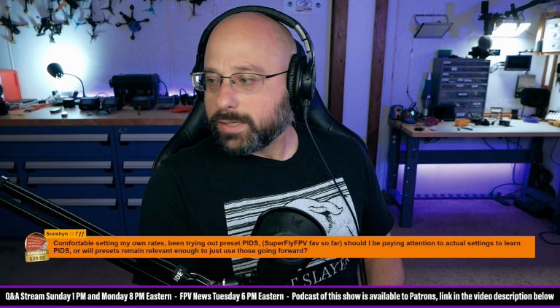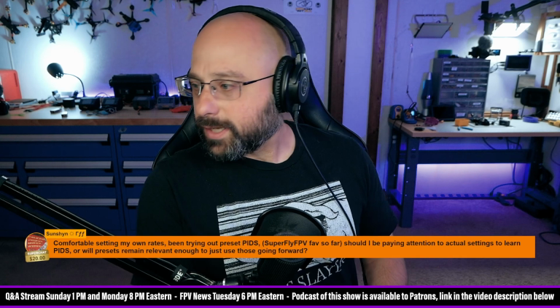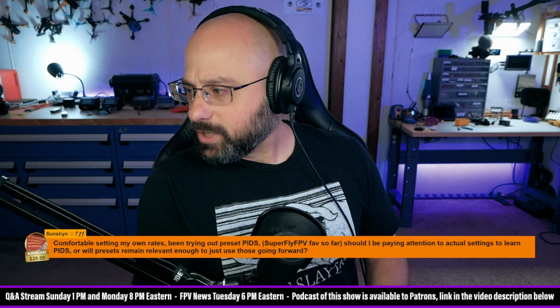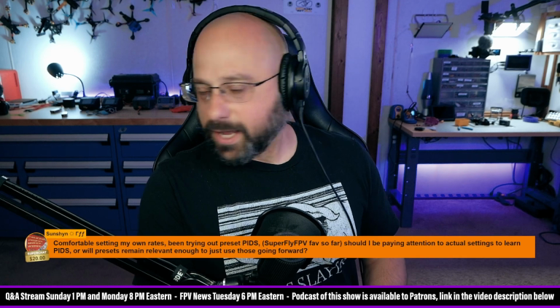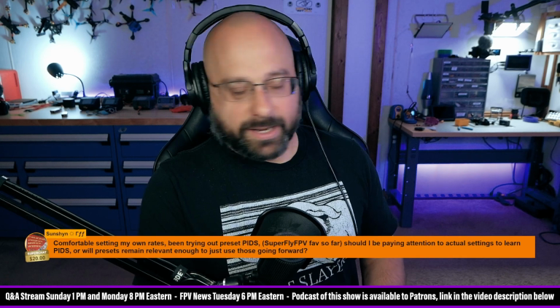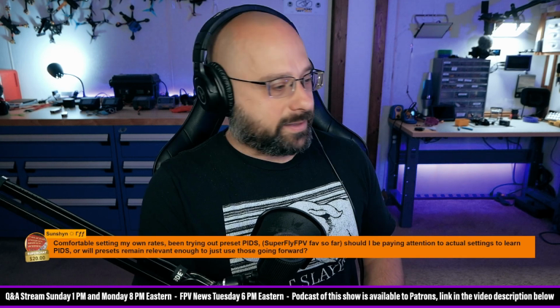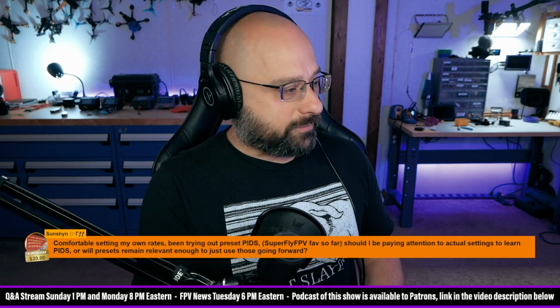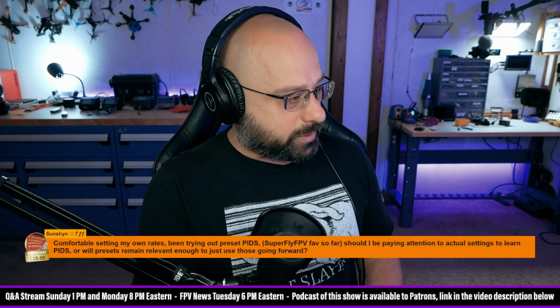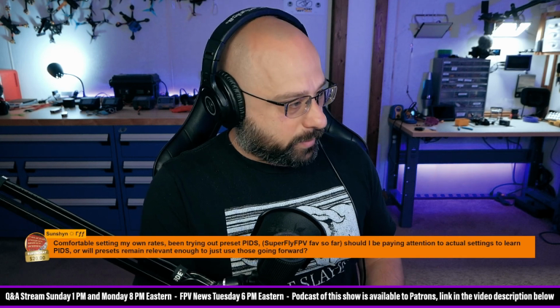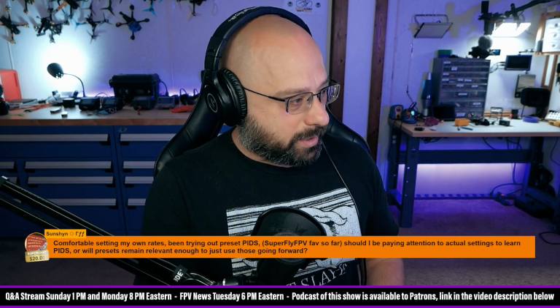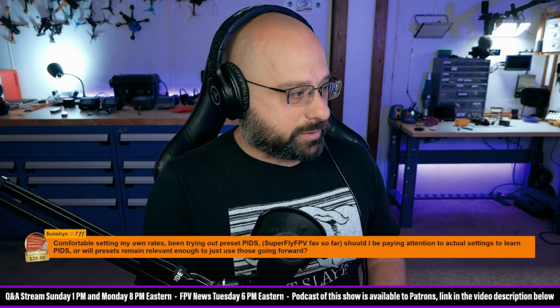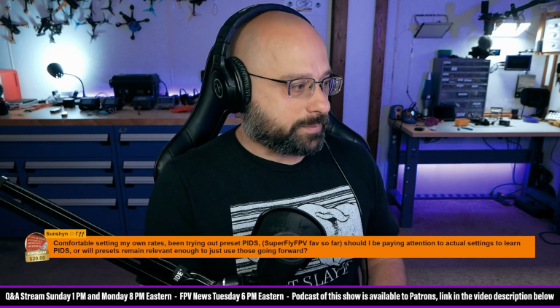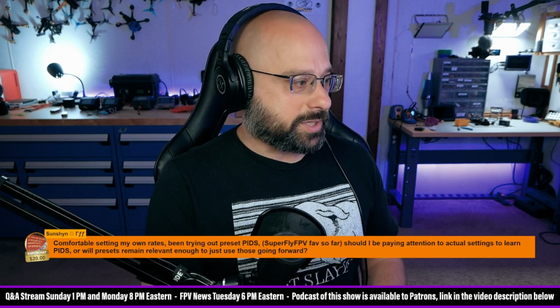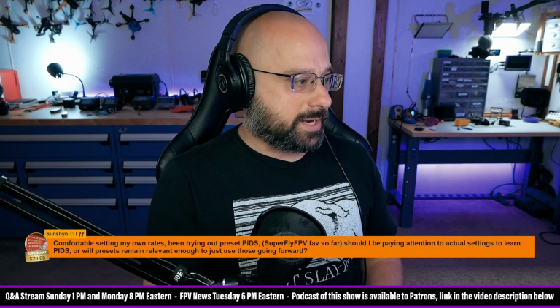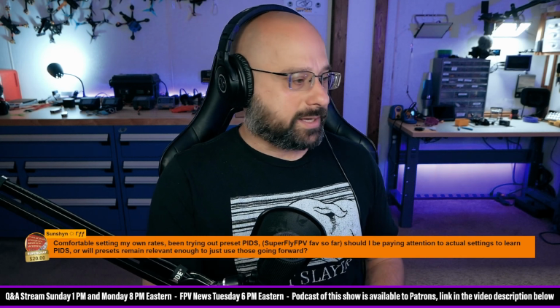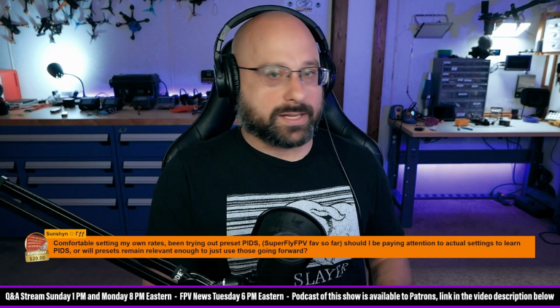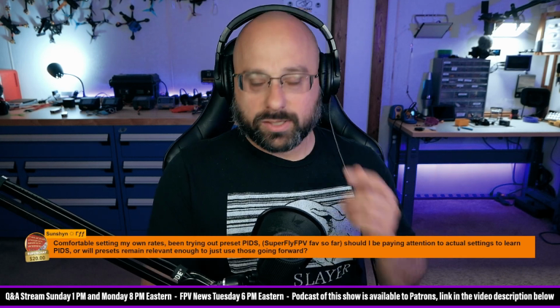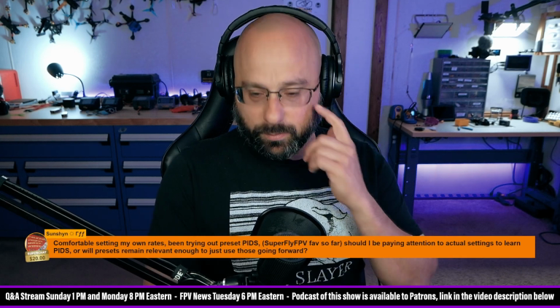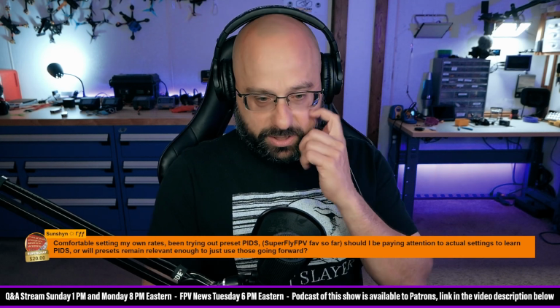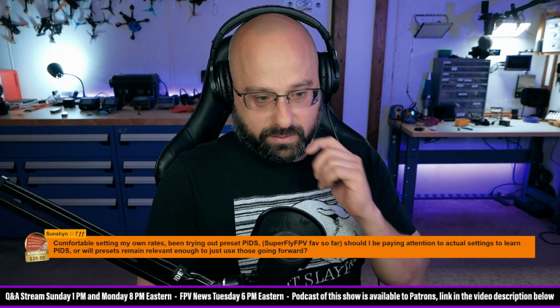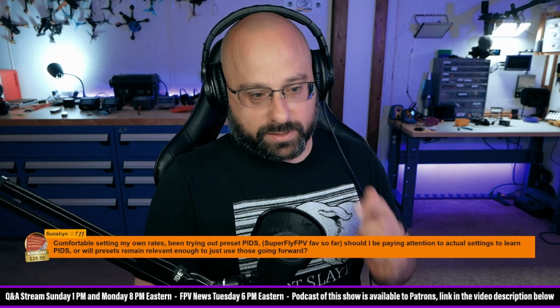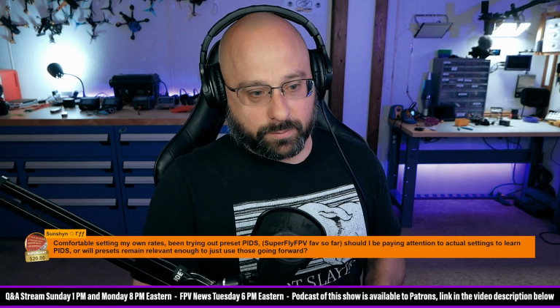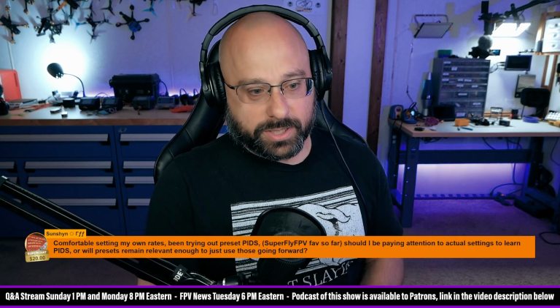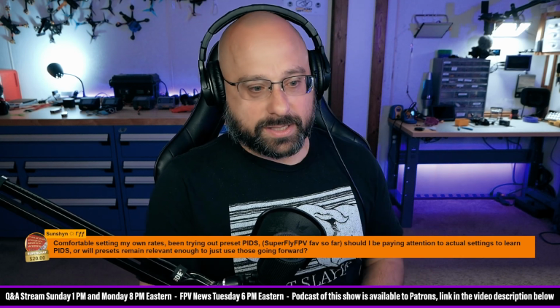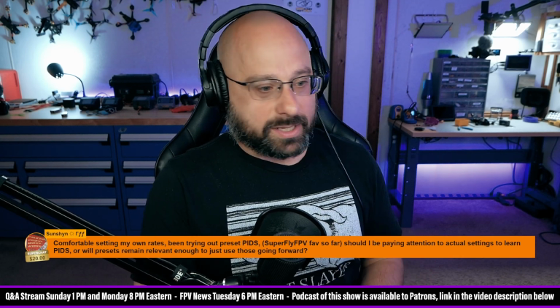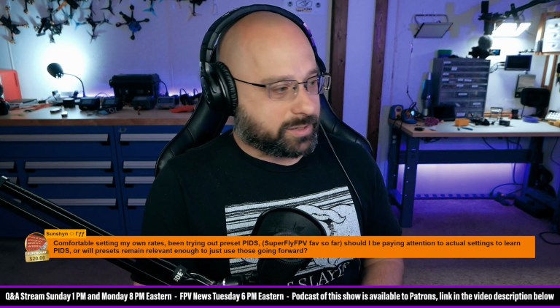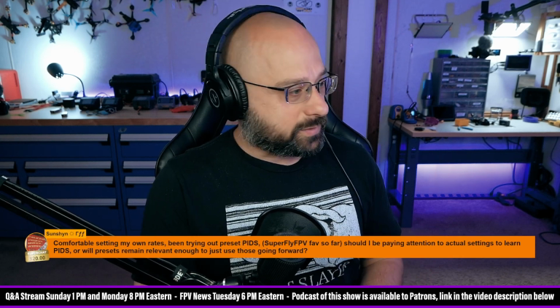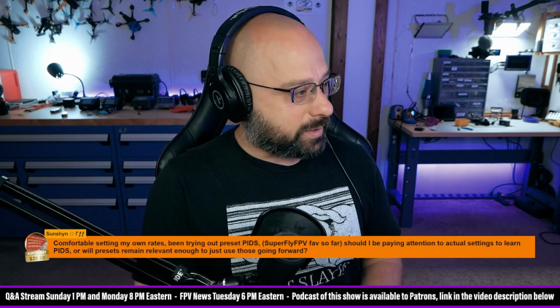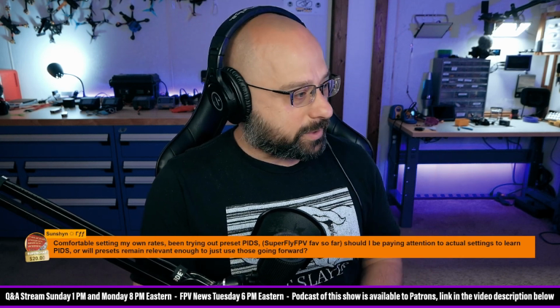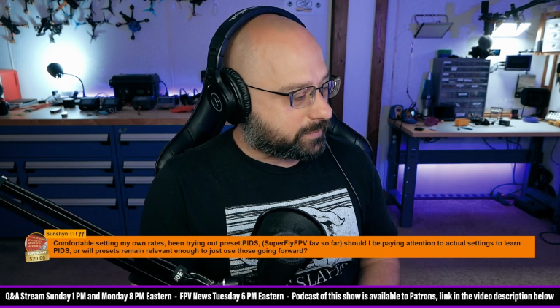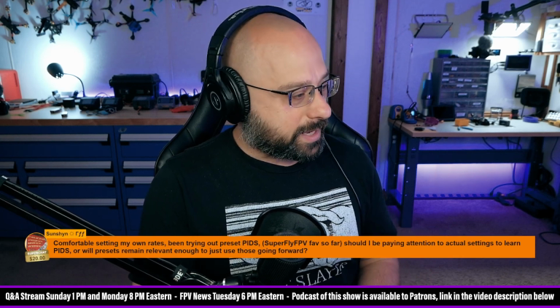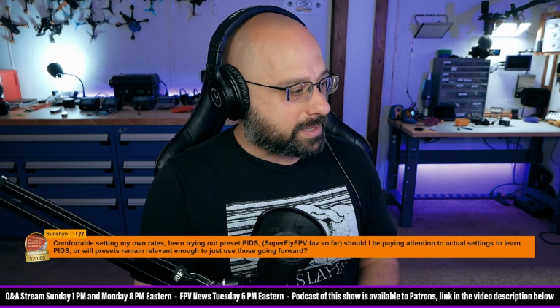Sunshine, thank you for a $20 super chat. Super generous super chats — thank you guys very much for that.